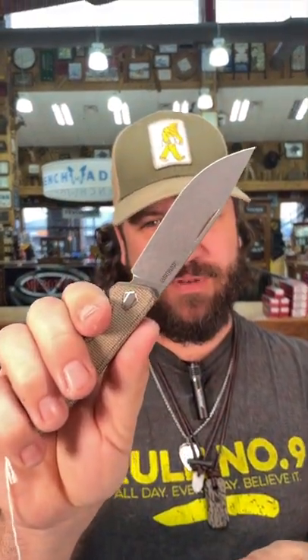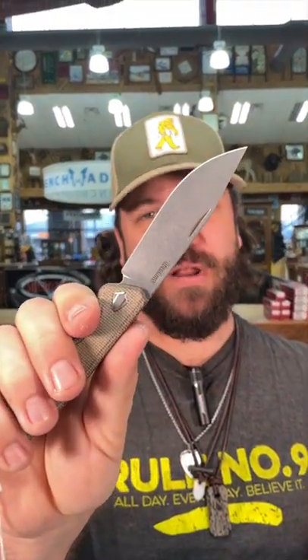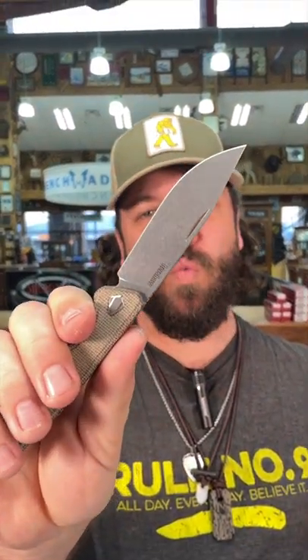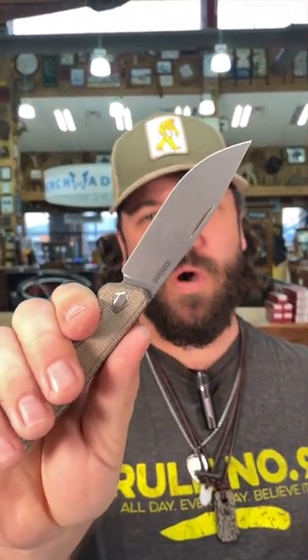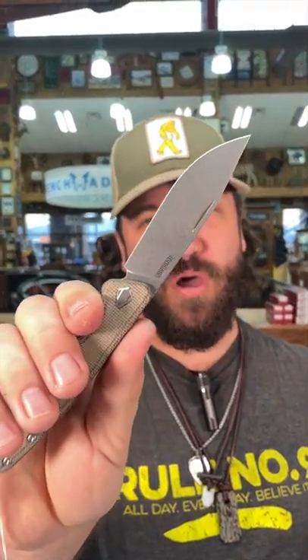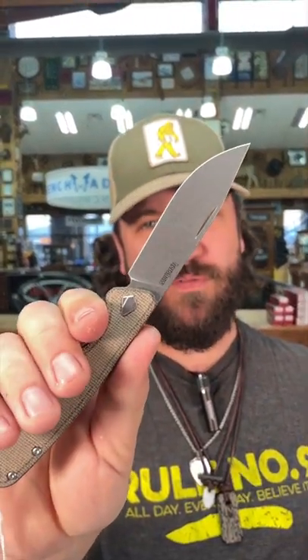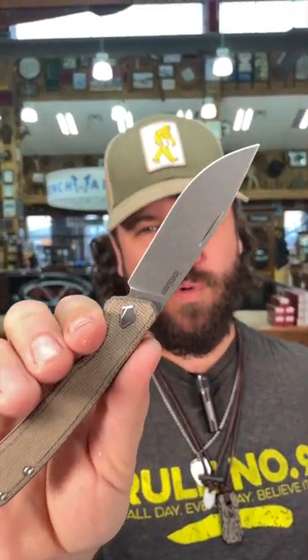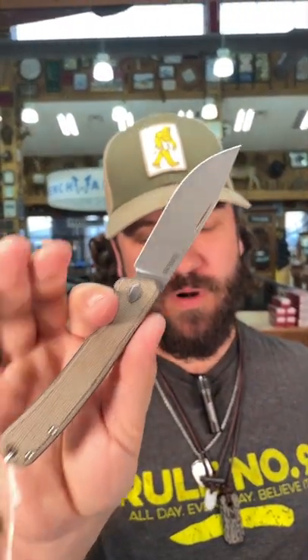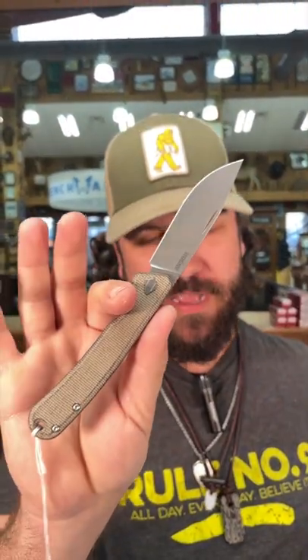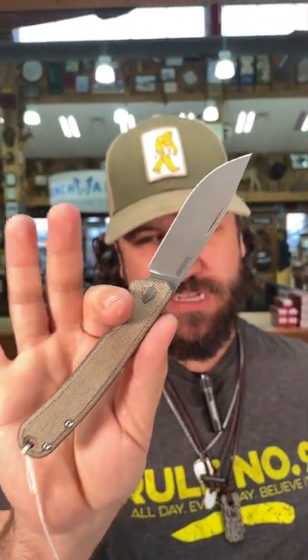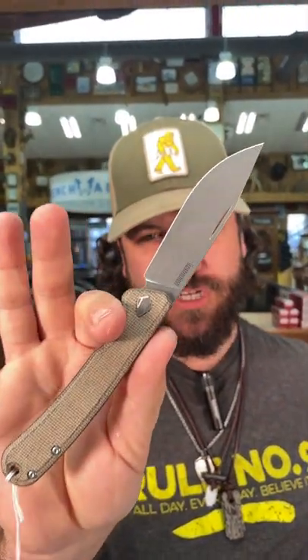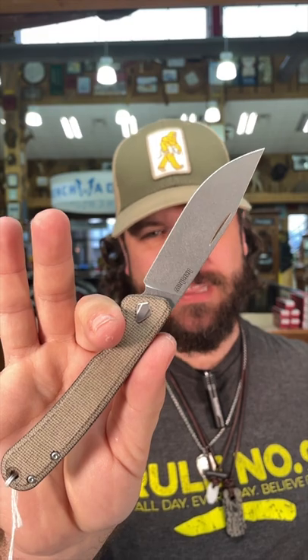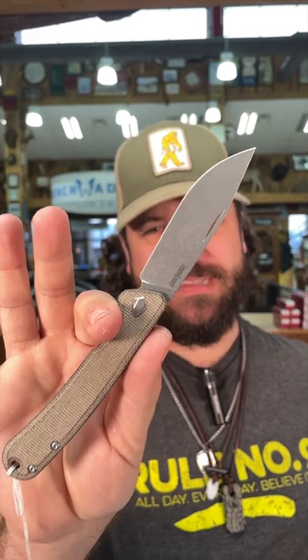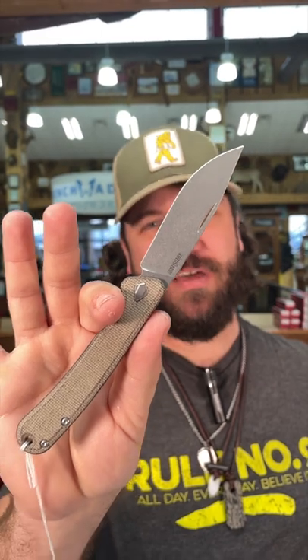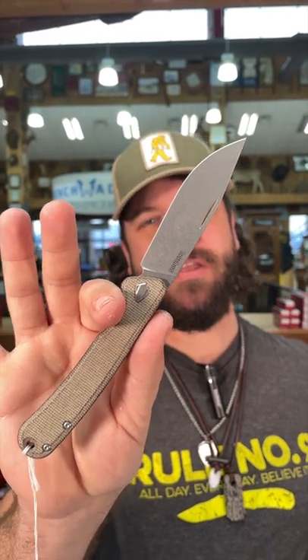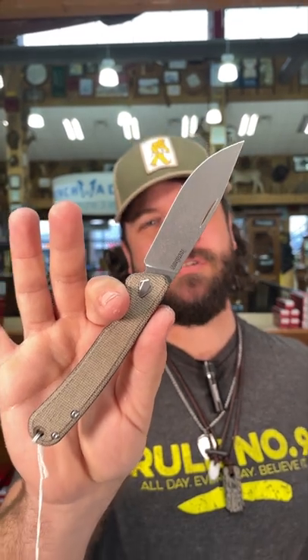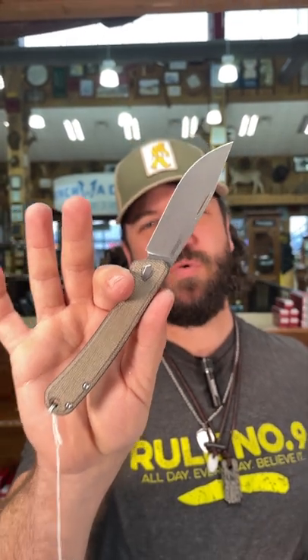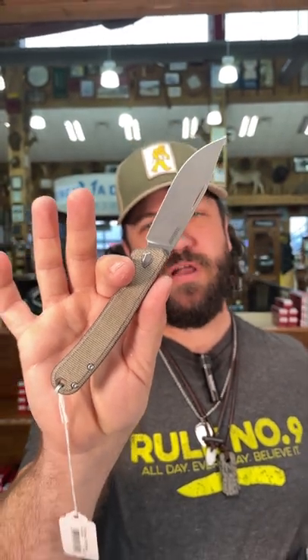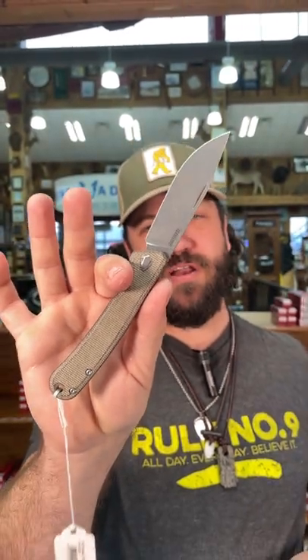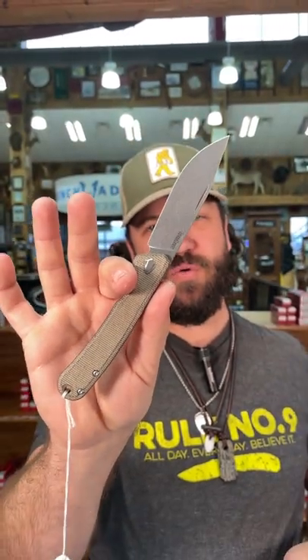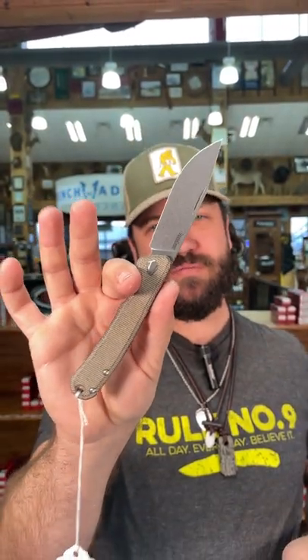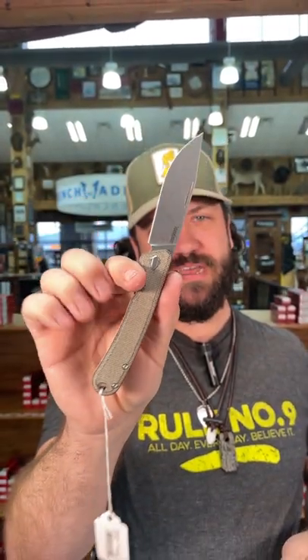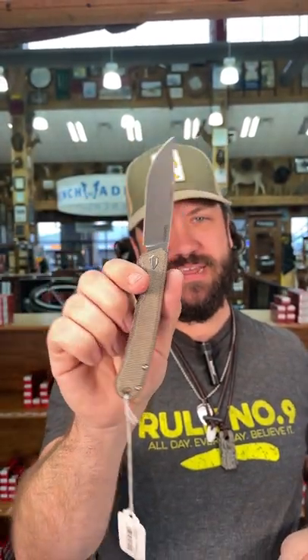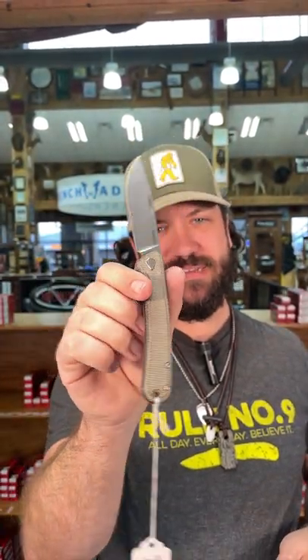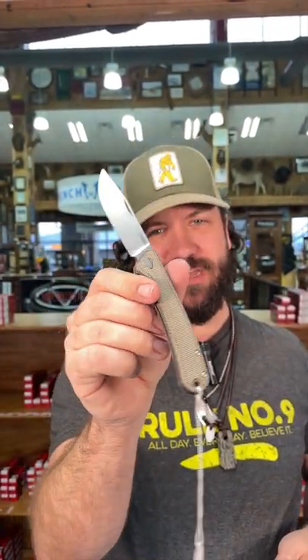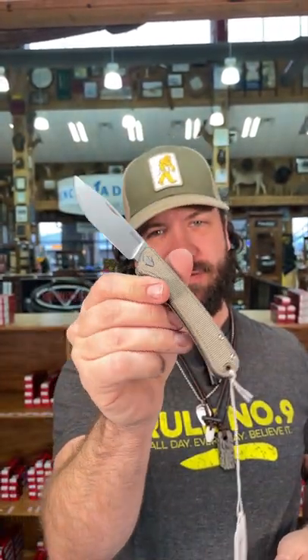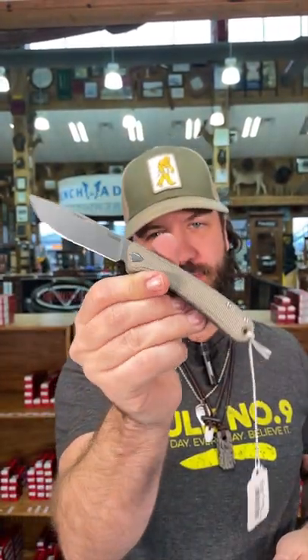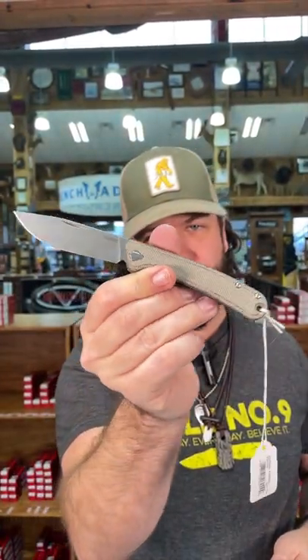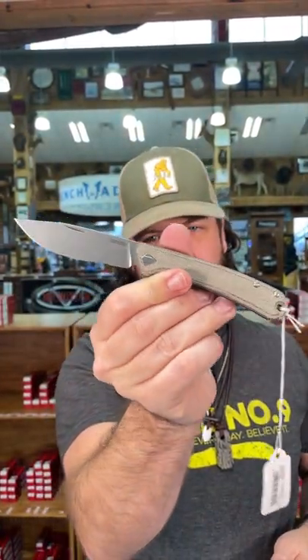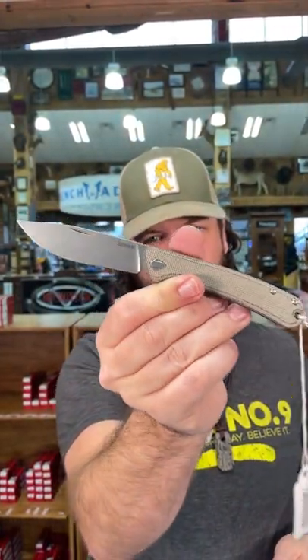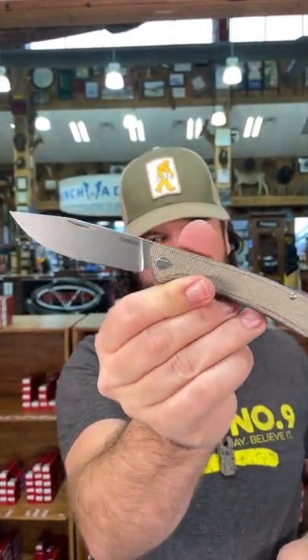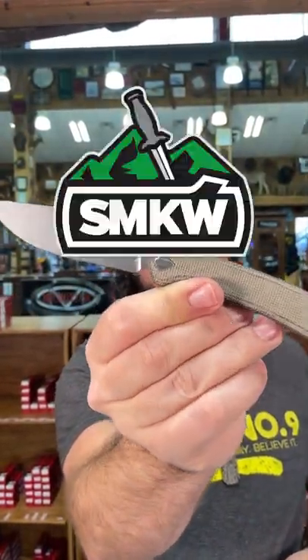Coming in at $104. Check these out in our store and on our website, smkw.com.